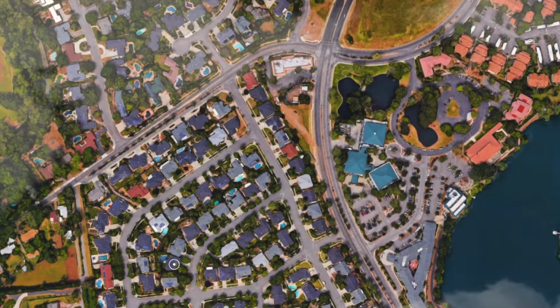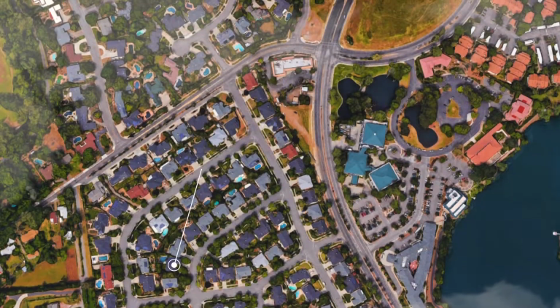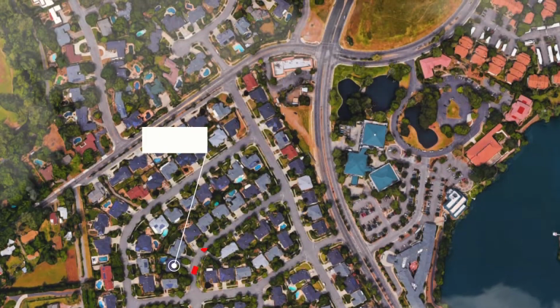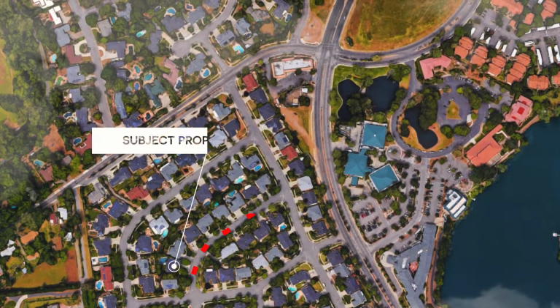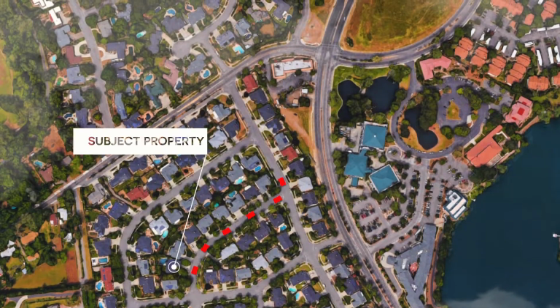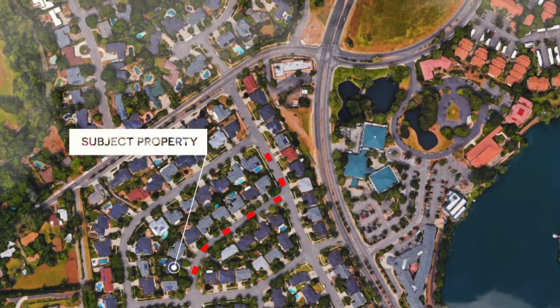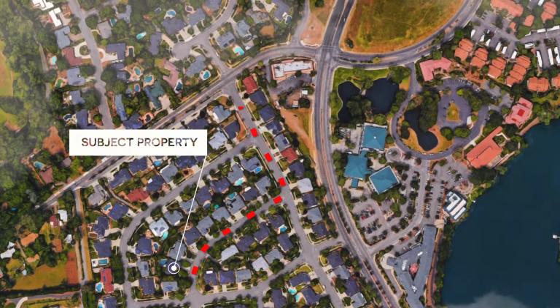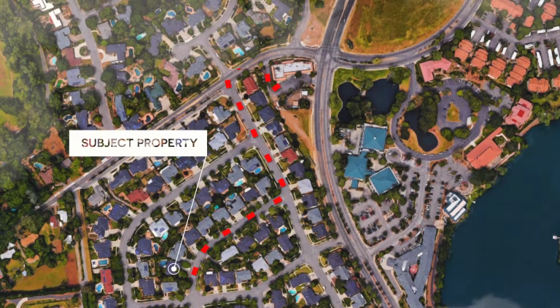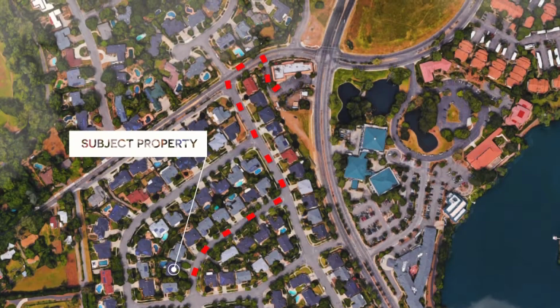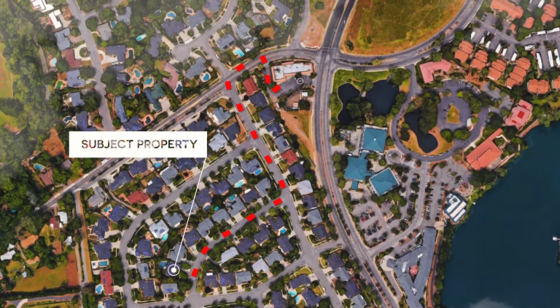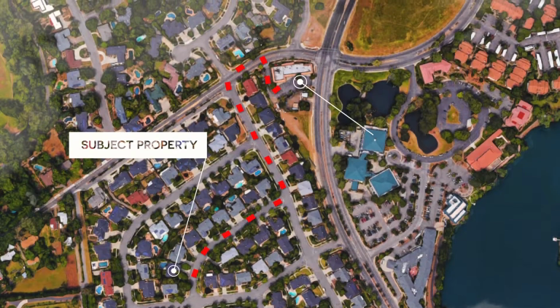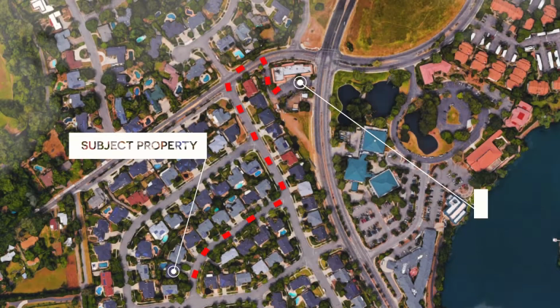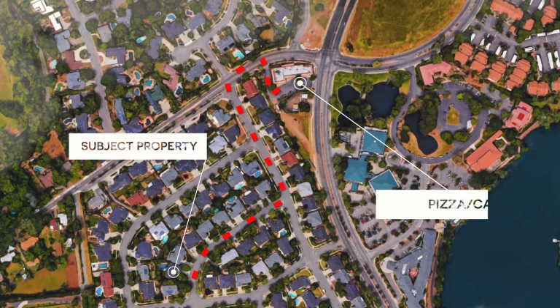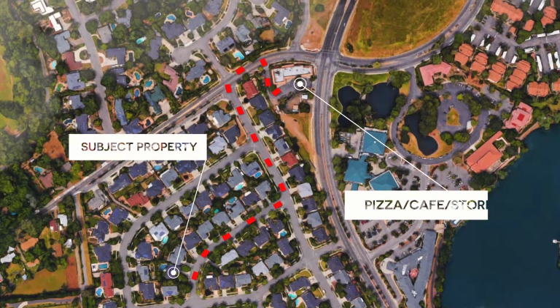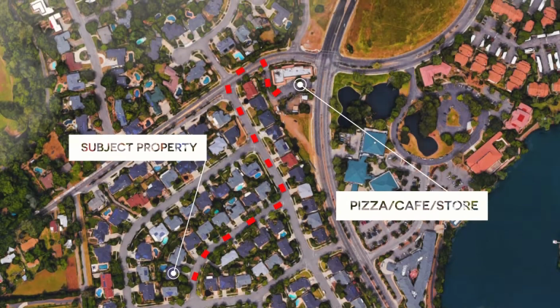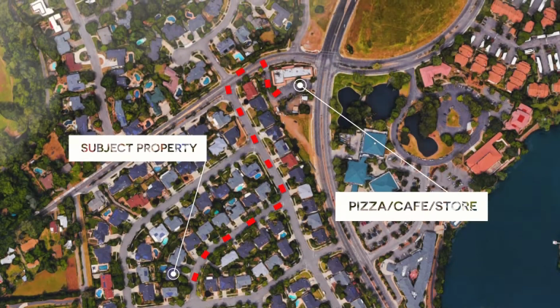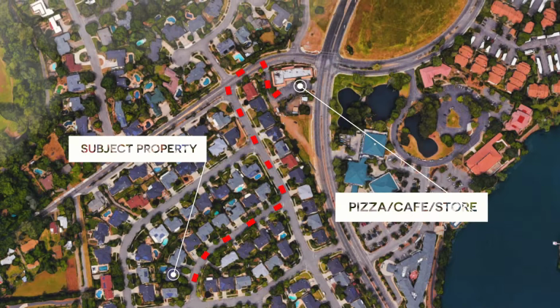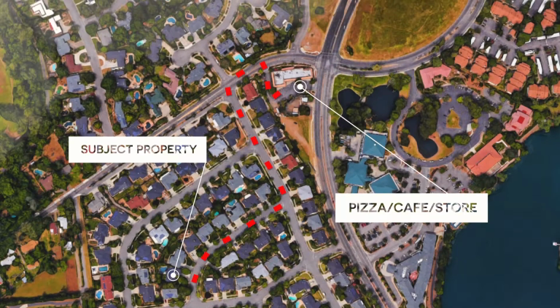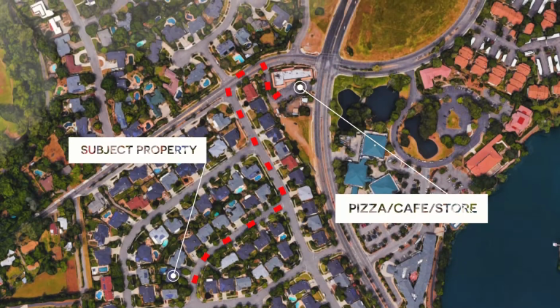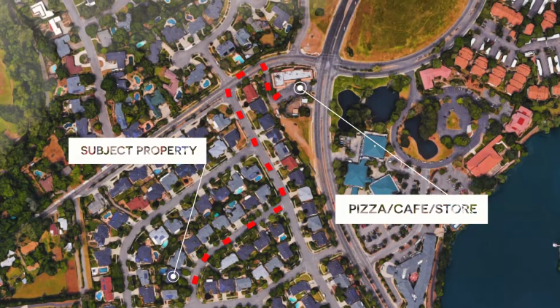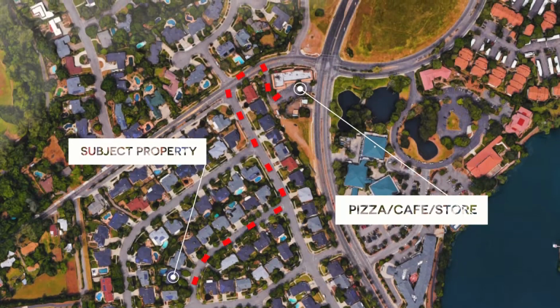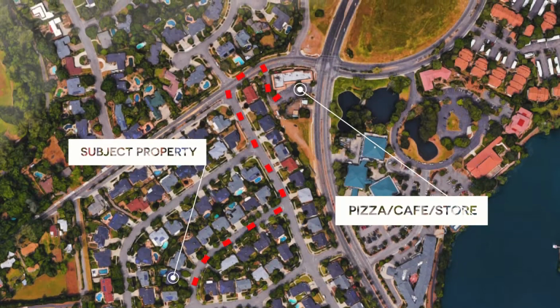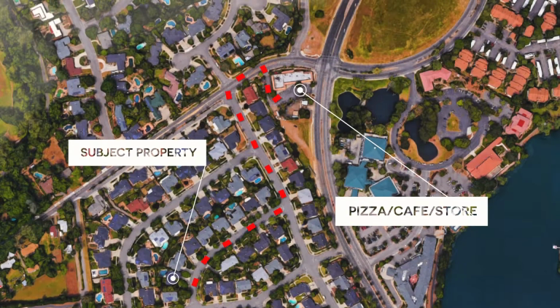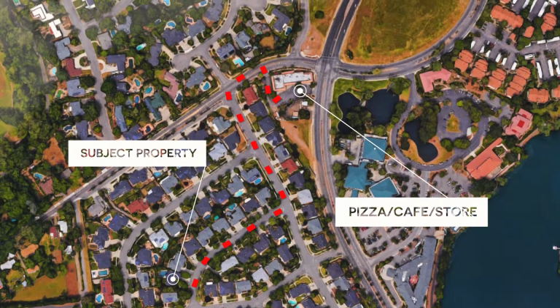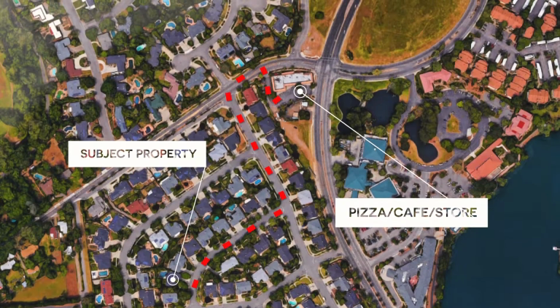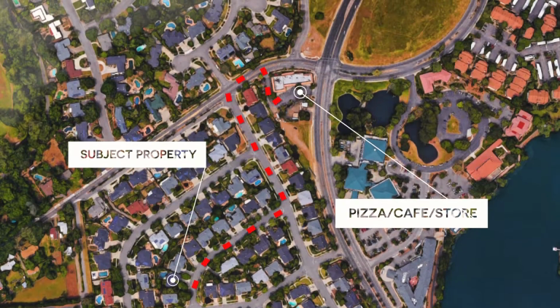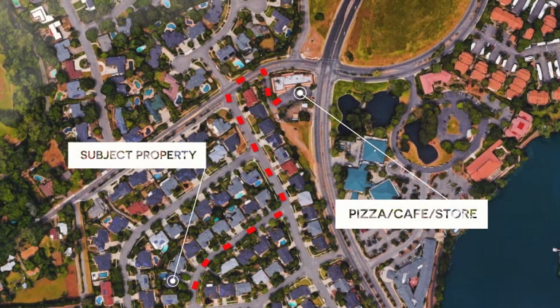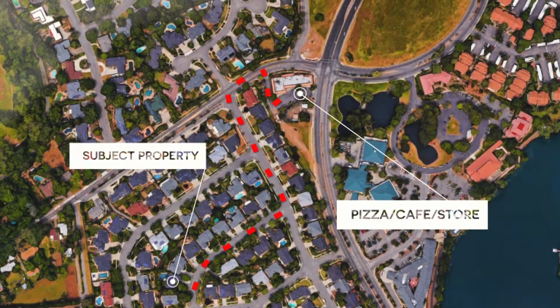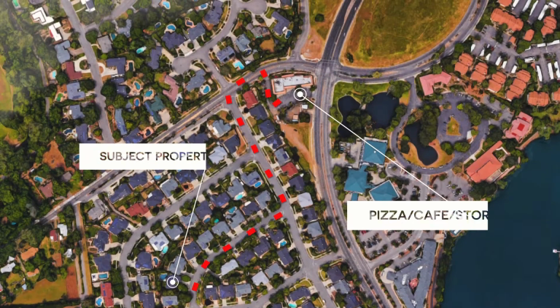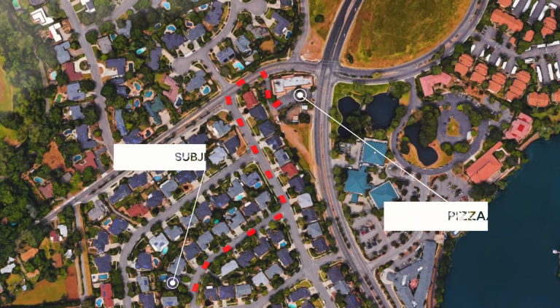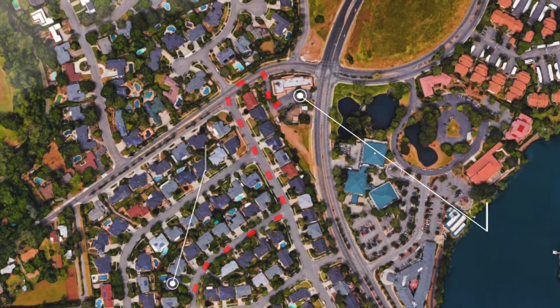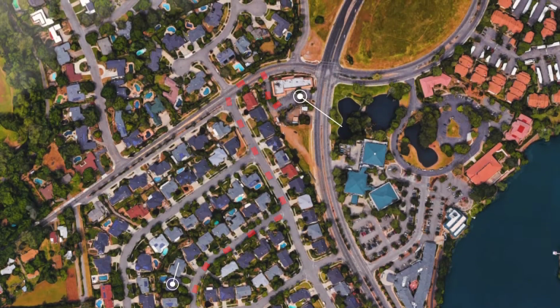Another great feature is you're just within walking distance from a pizza shop, coffee shop — this neighborhood has it all.